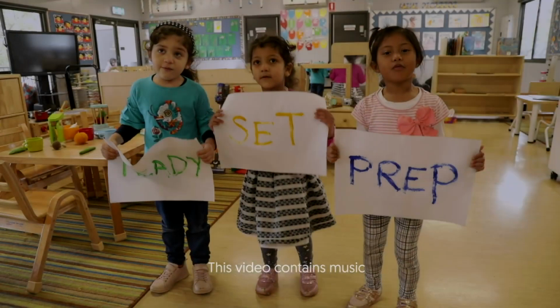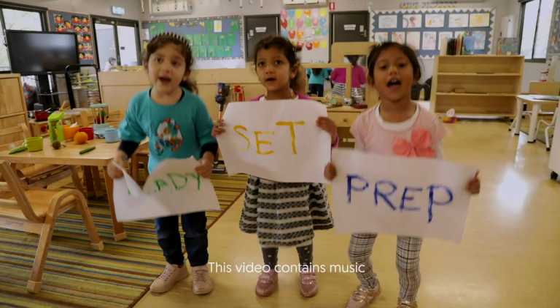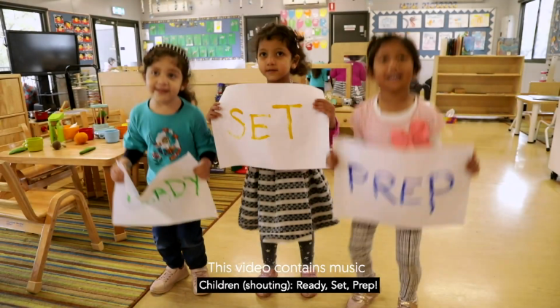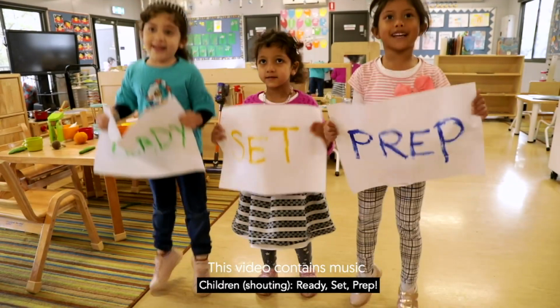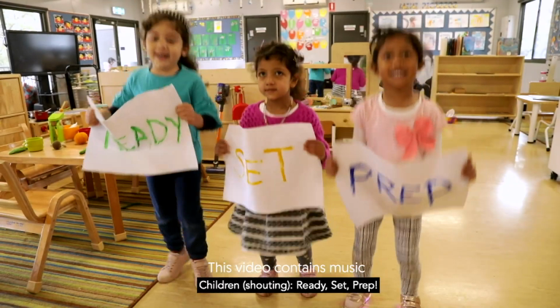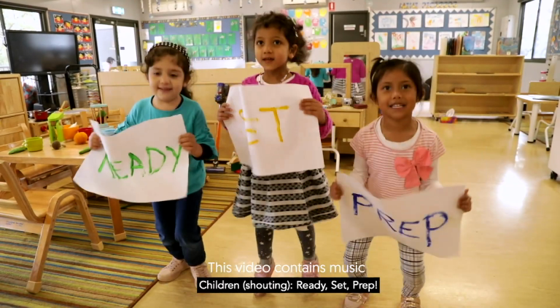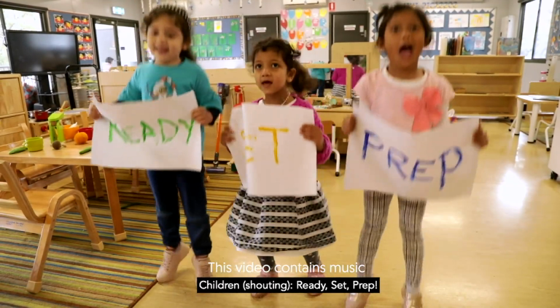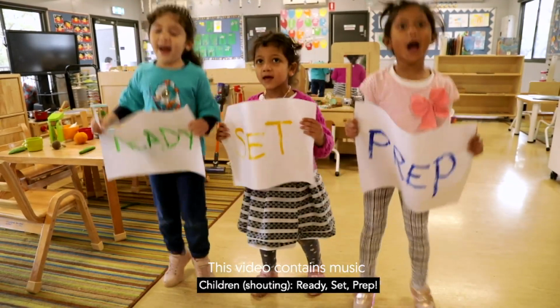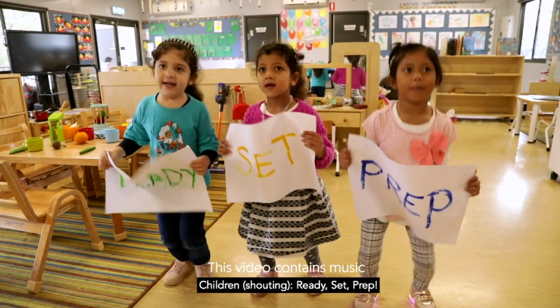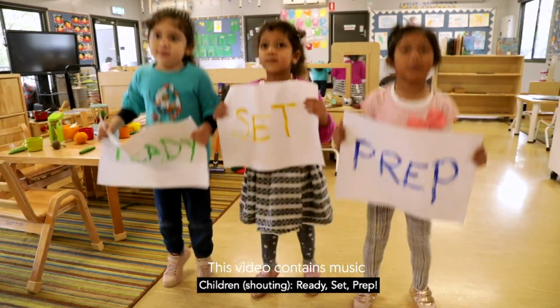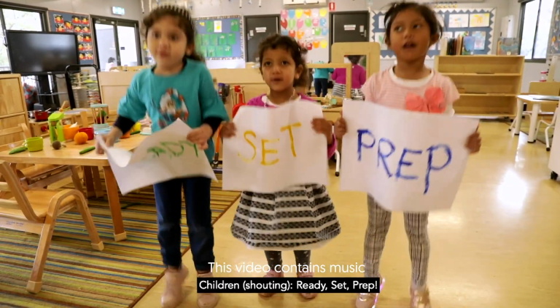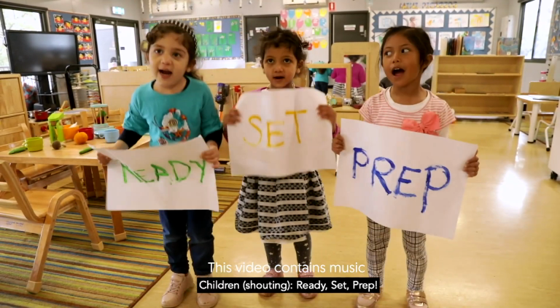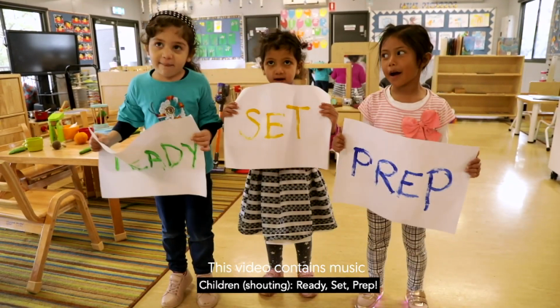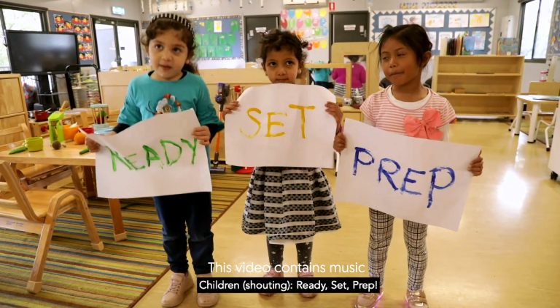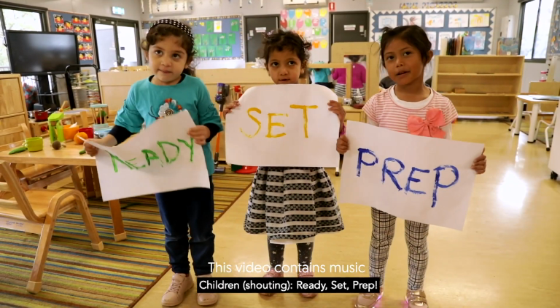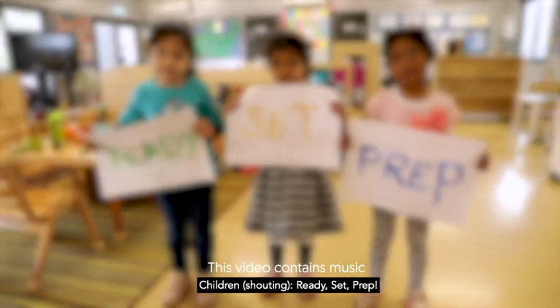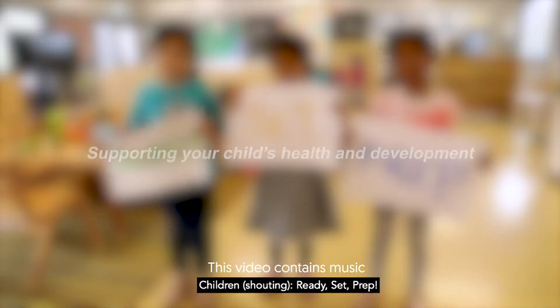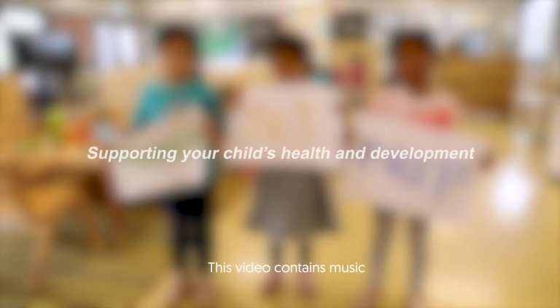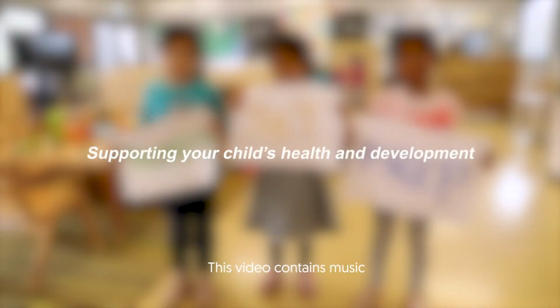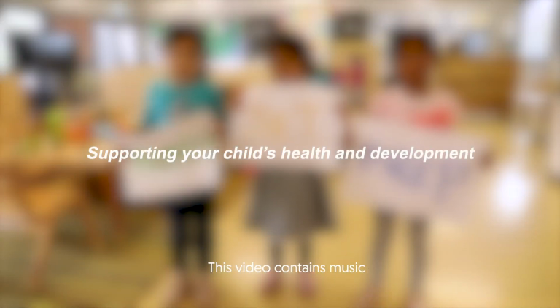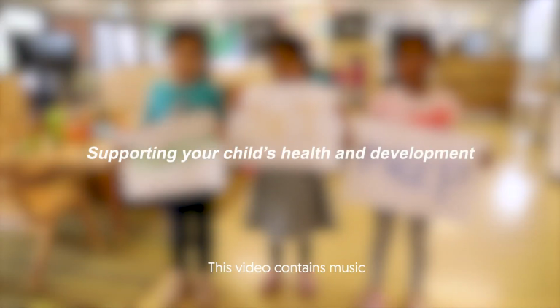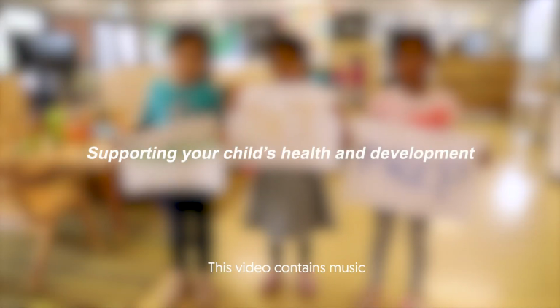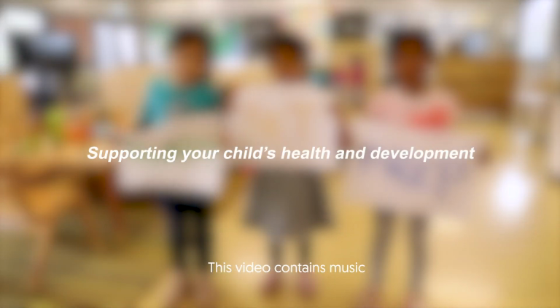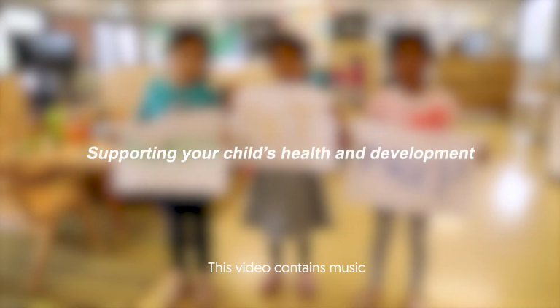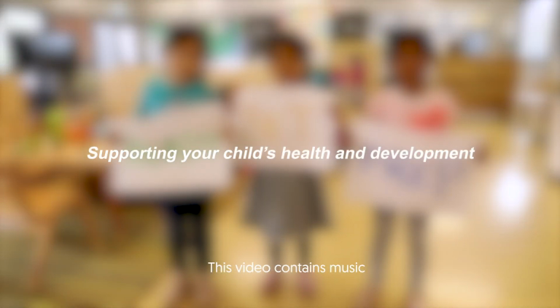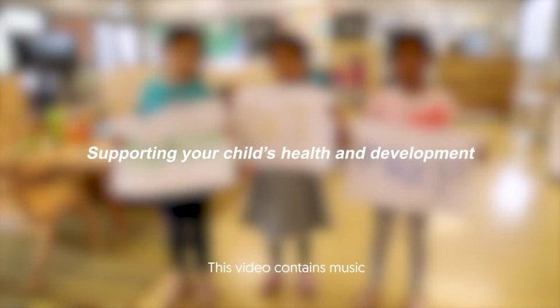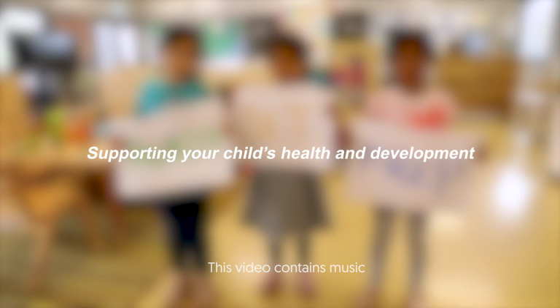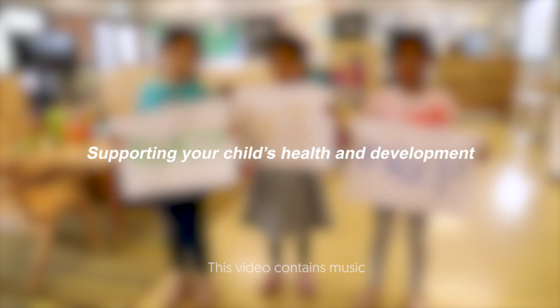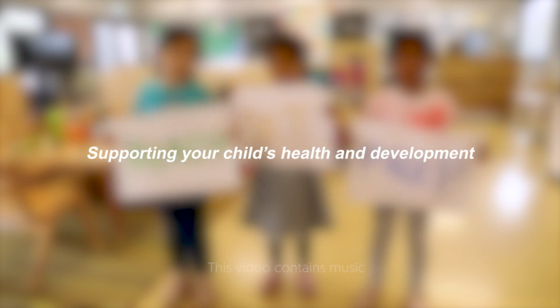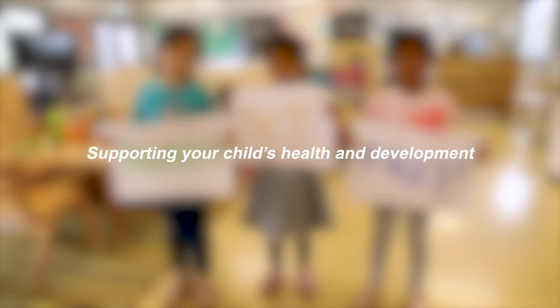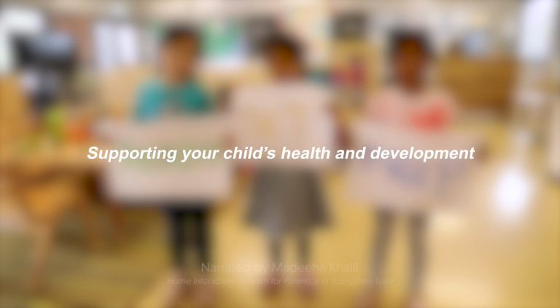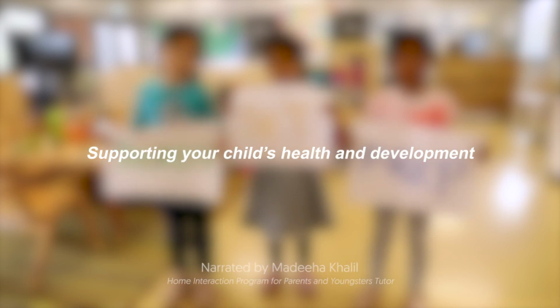Ready, Set, Prep! Supporting Your Child's Health and Development.